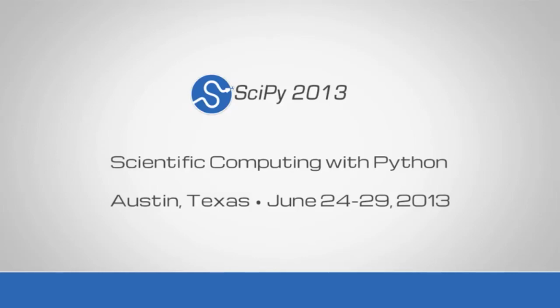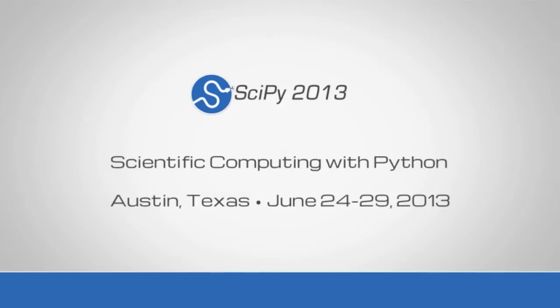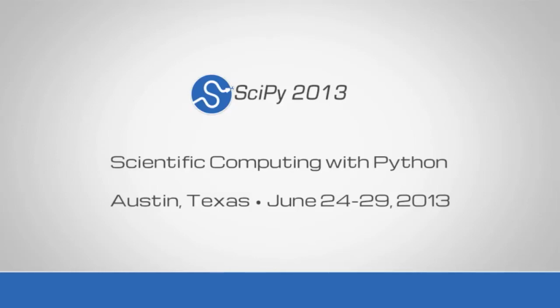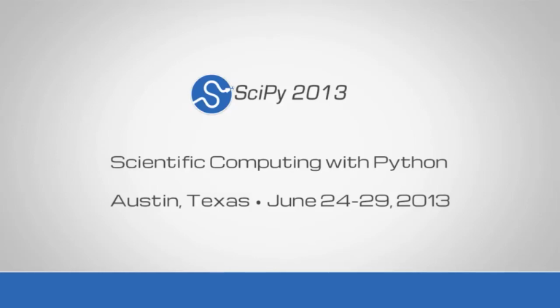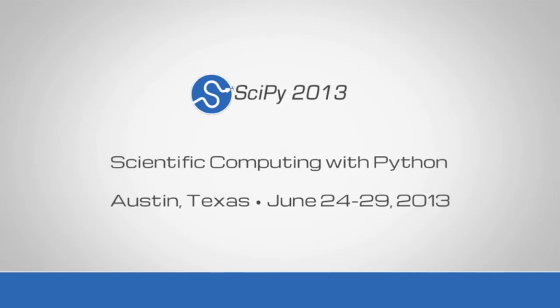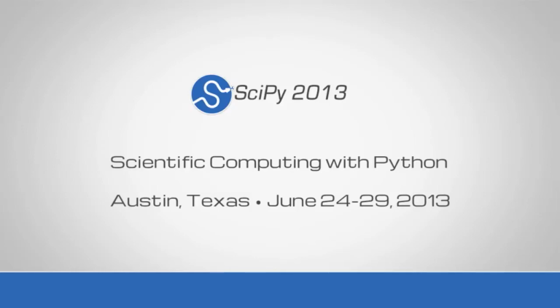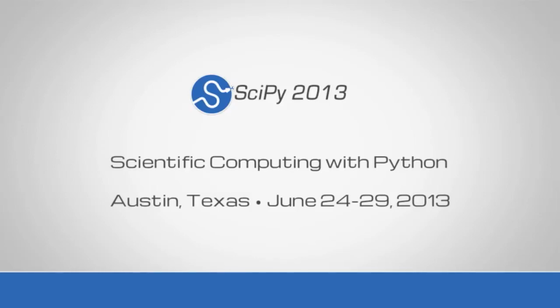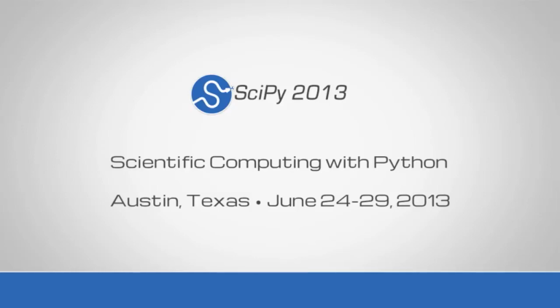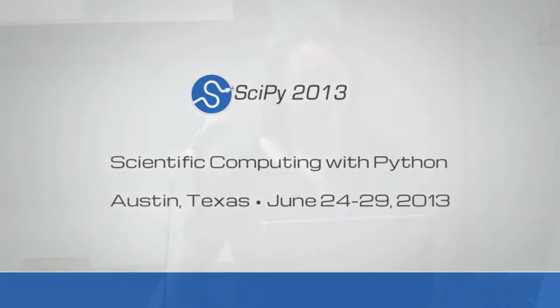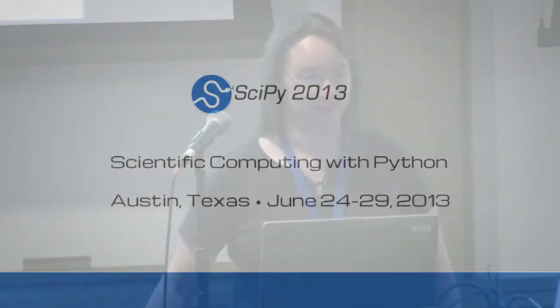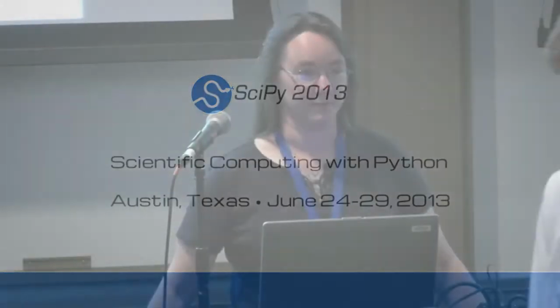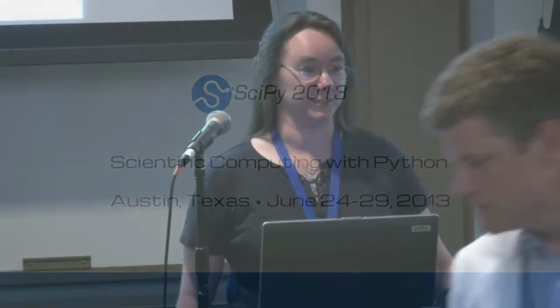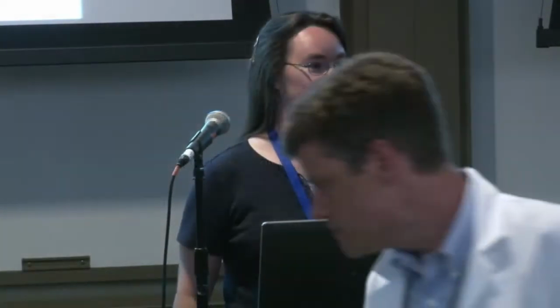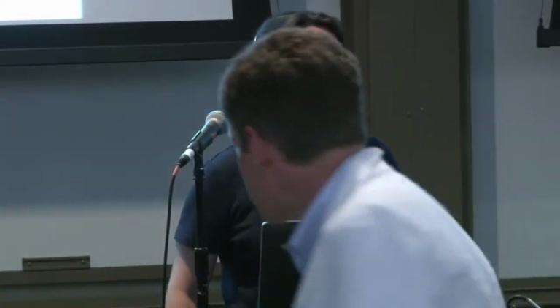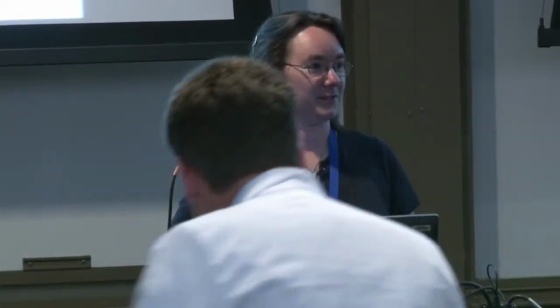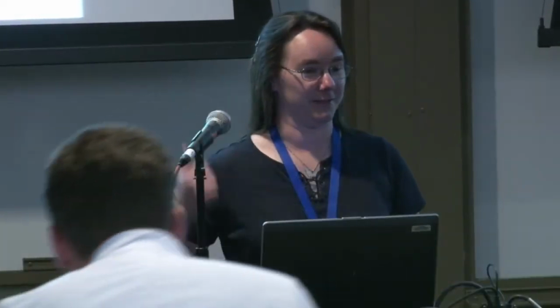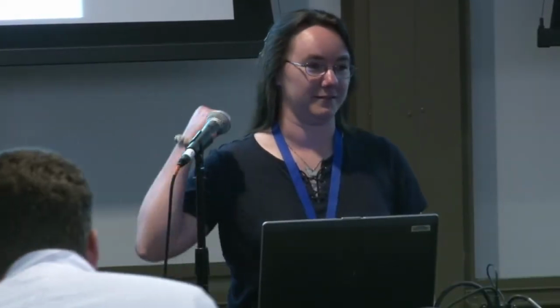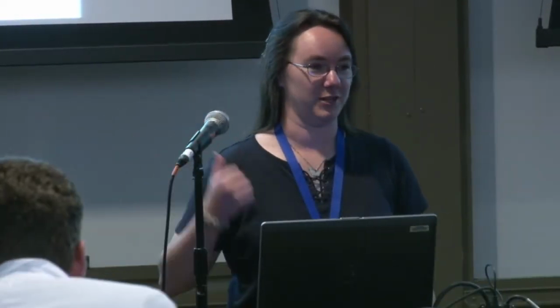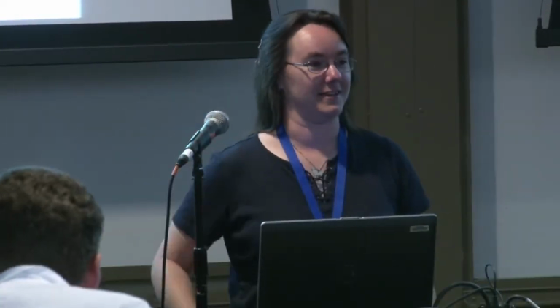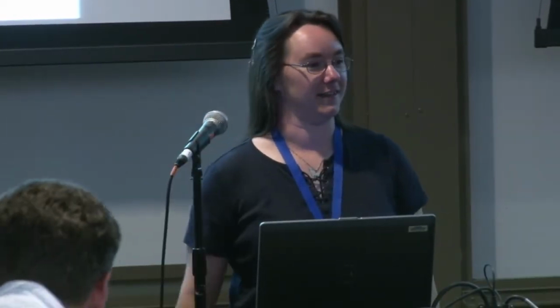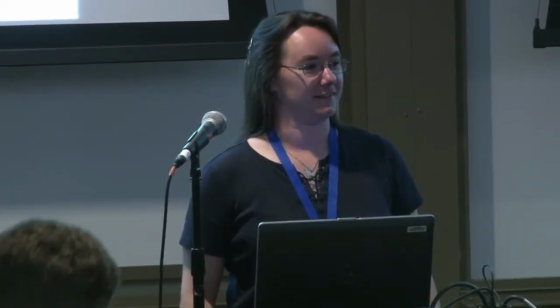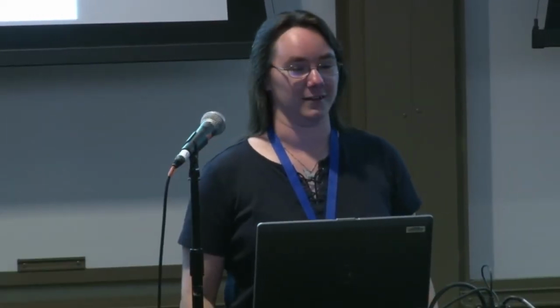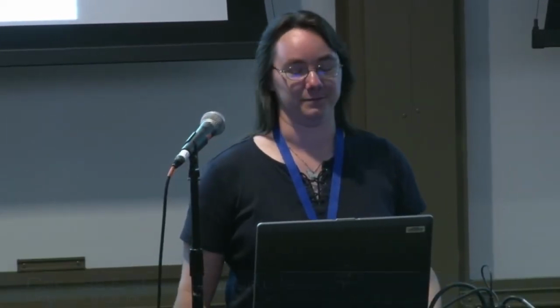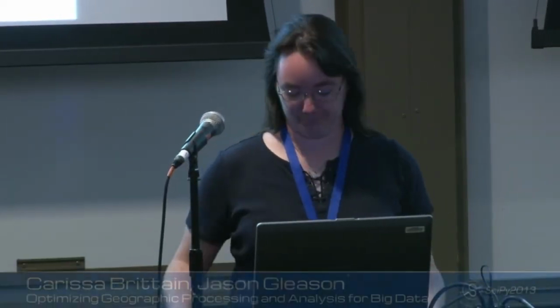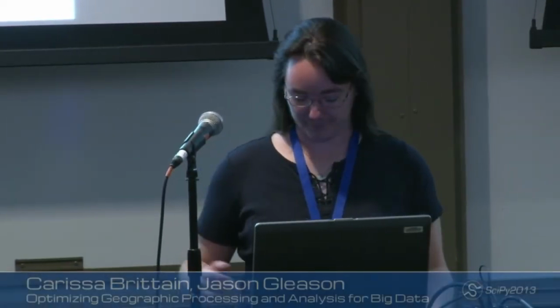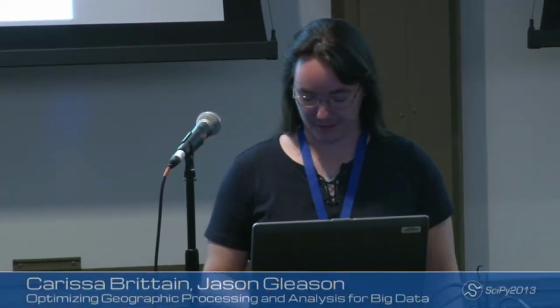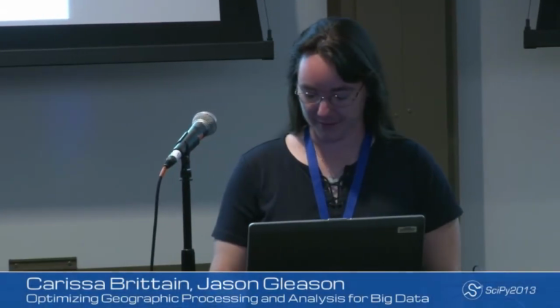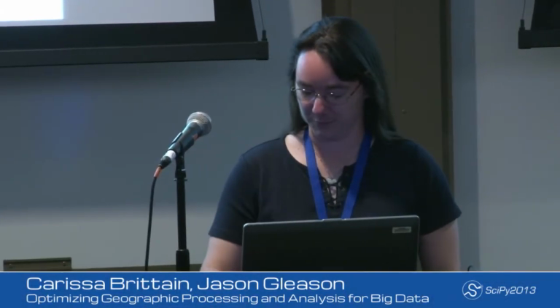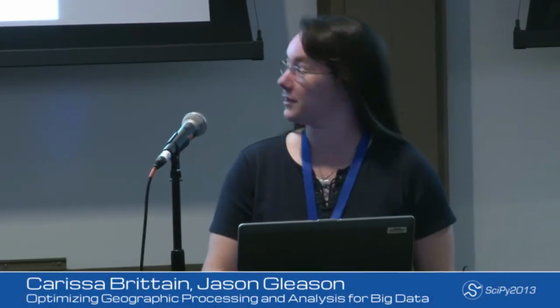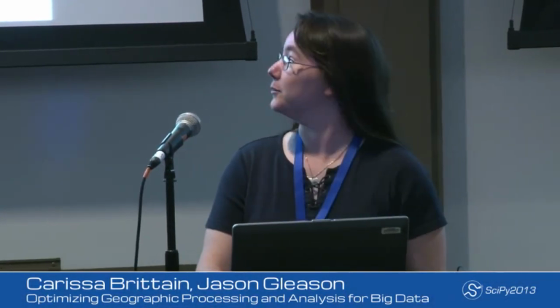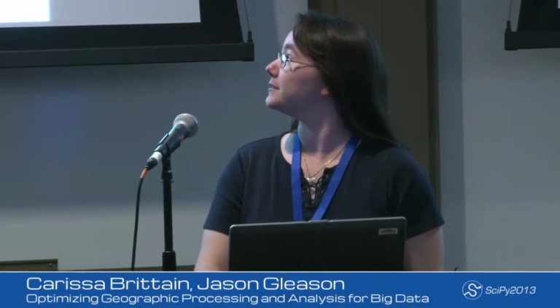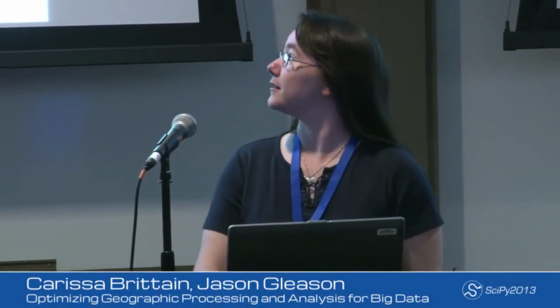Hi, I'm Carissa Britton. I work in Philadelphia, mostly with GIS data.